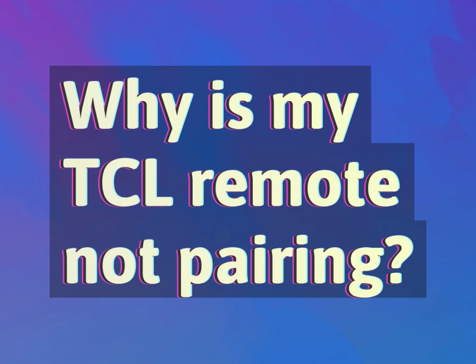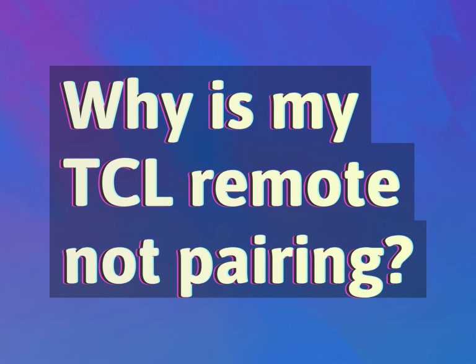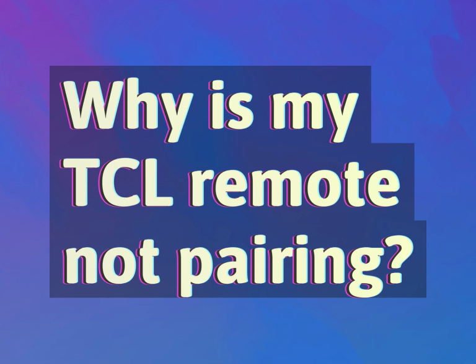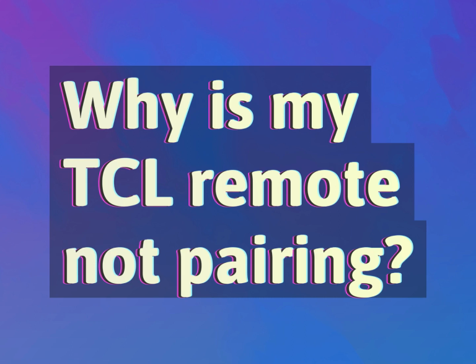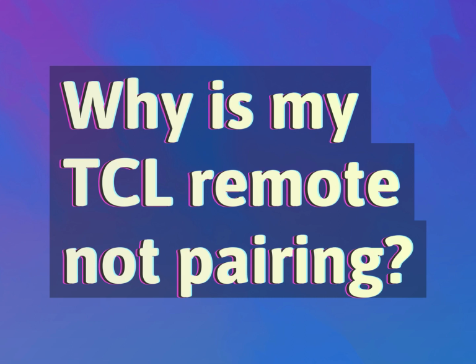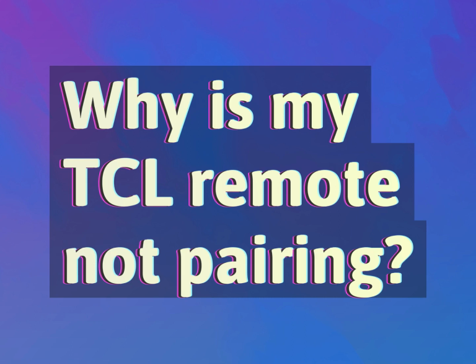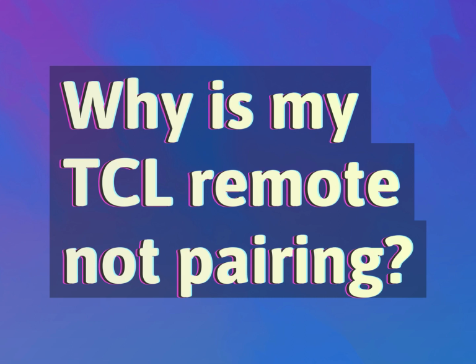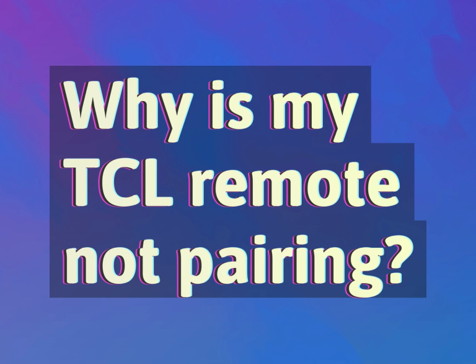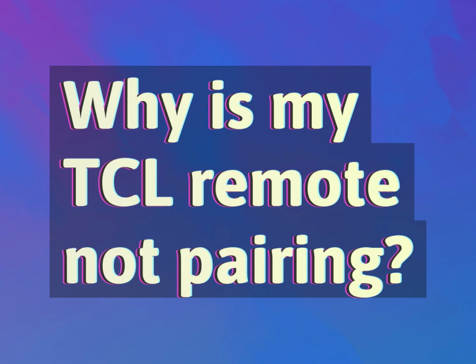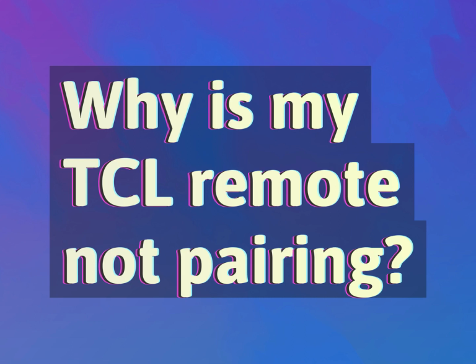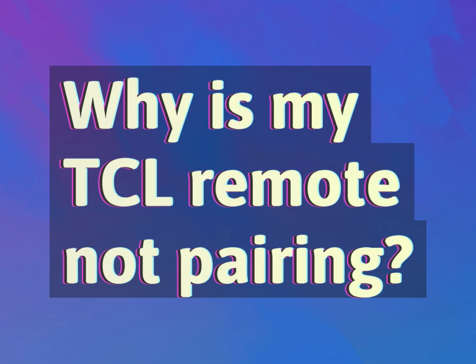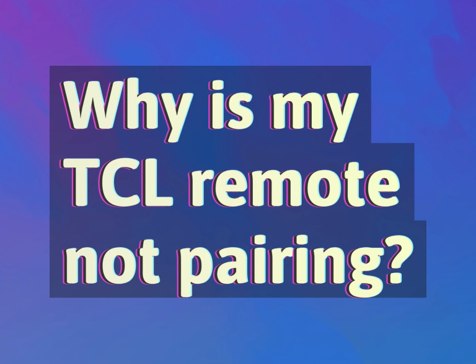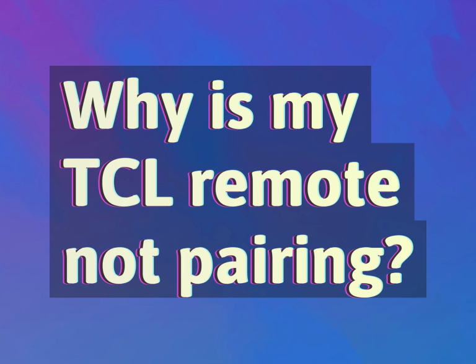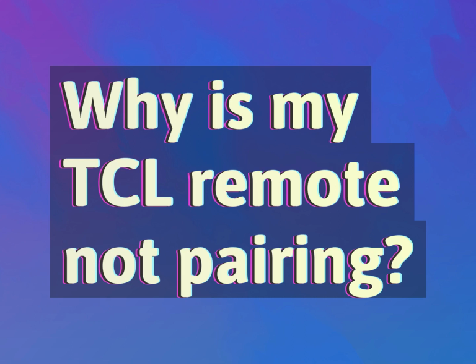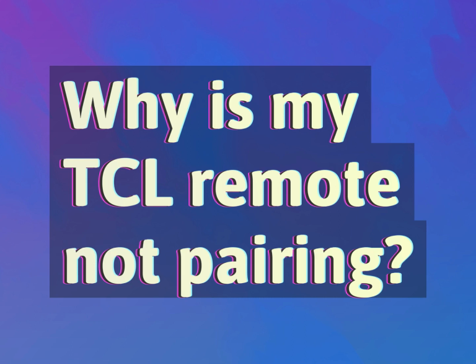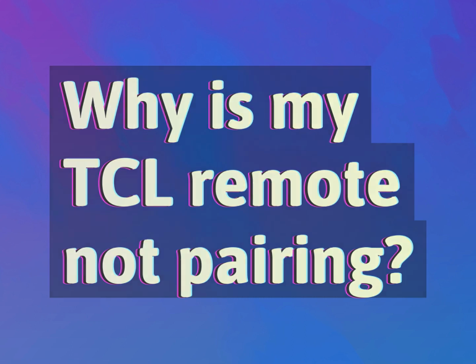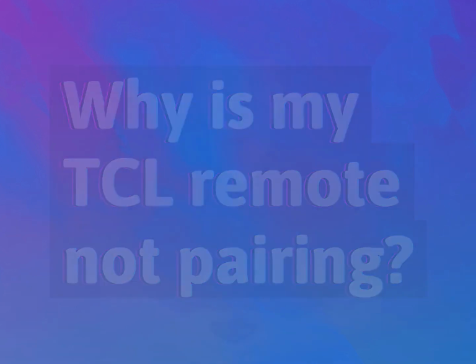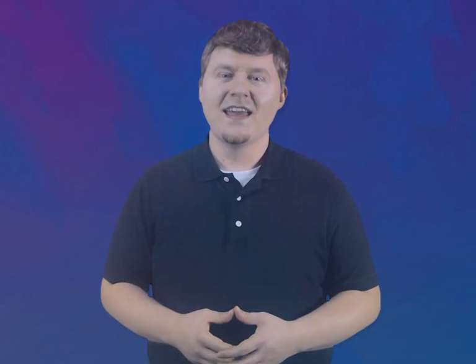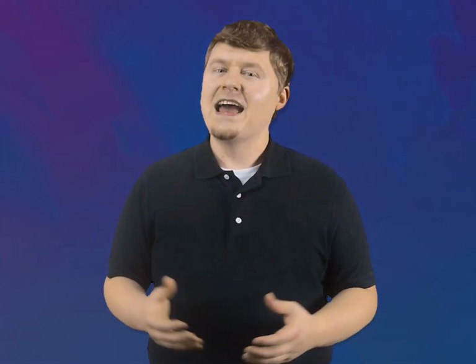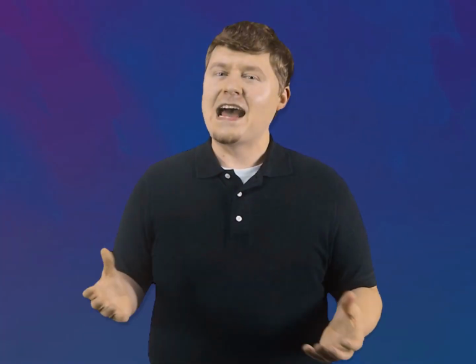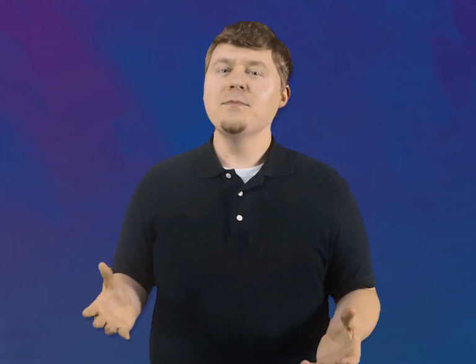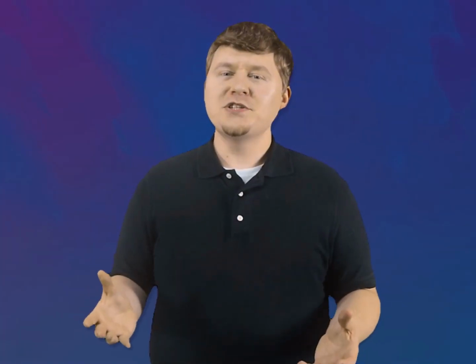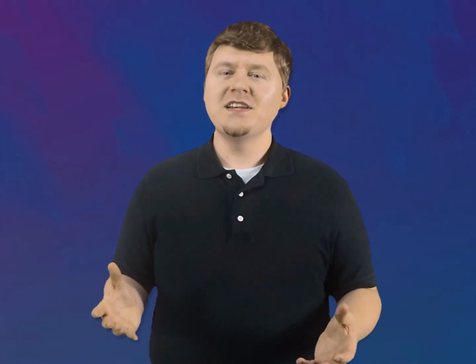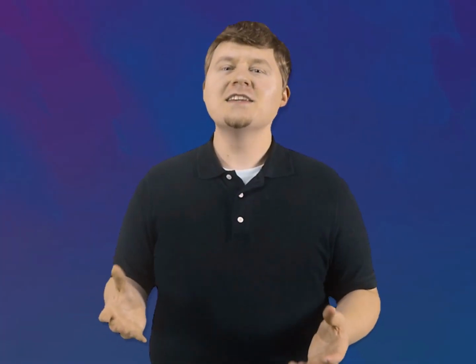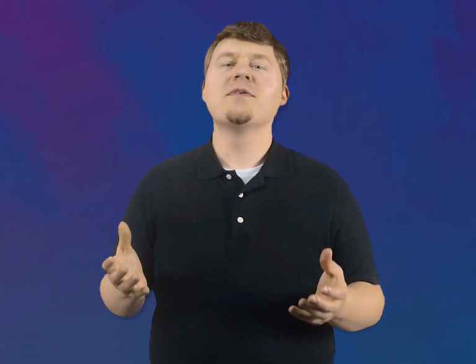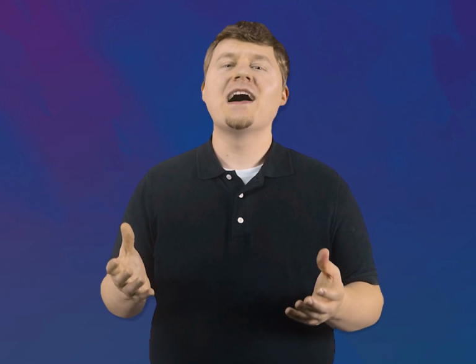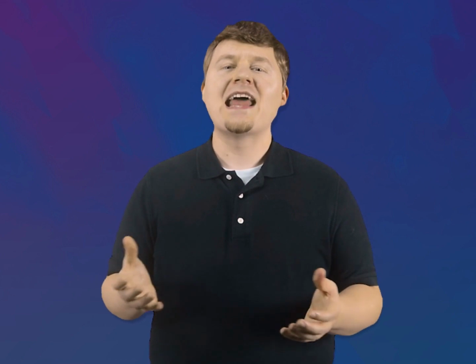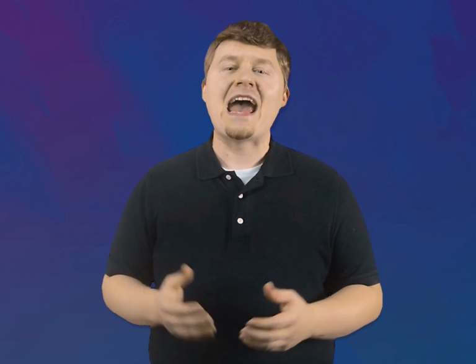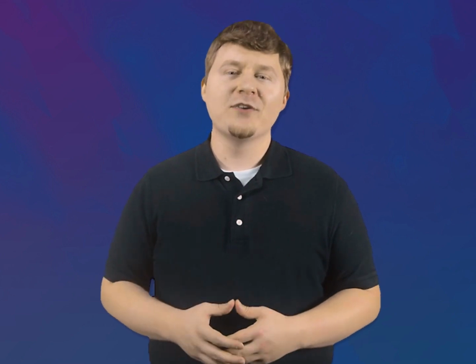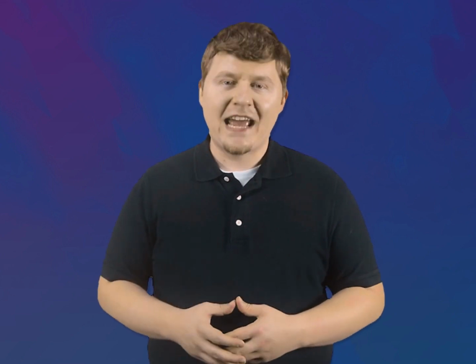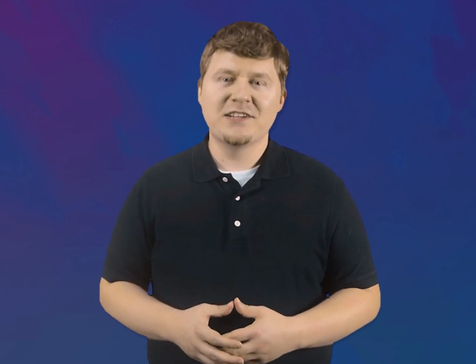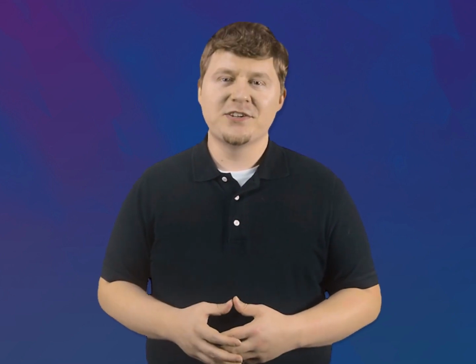Why is my TCL remote not pairing? Our mission is to provide accurate answers.